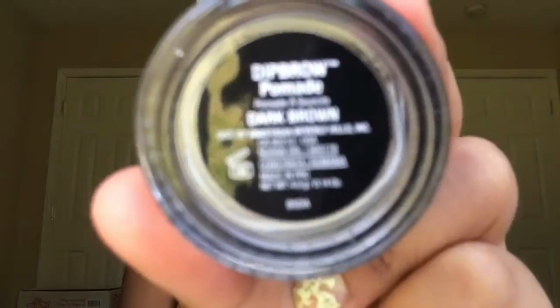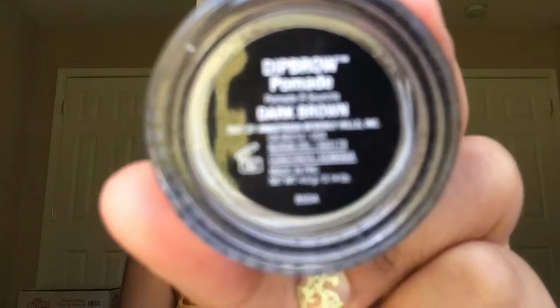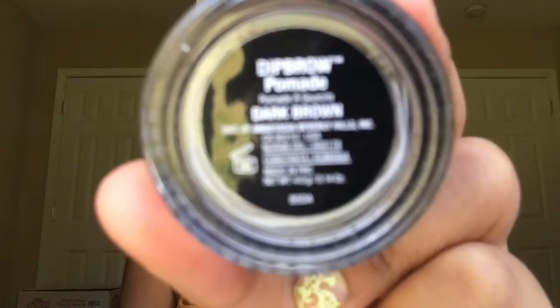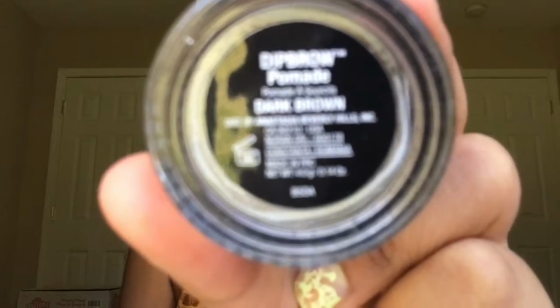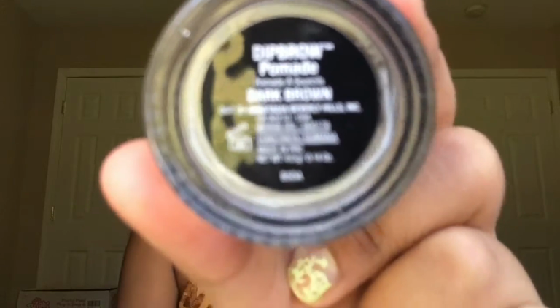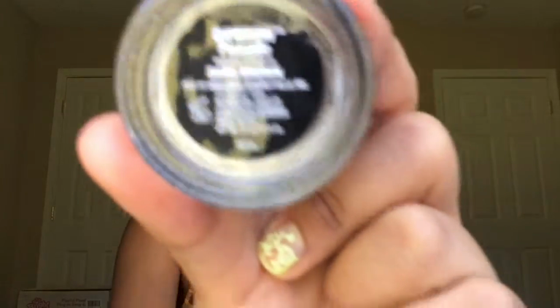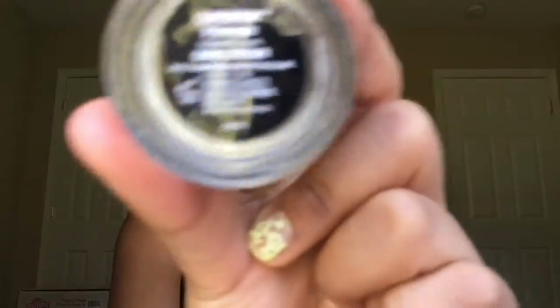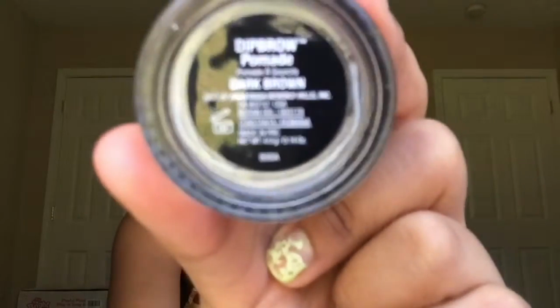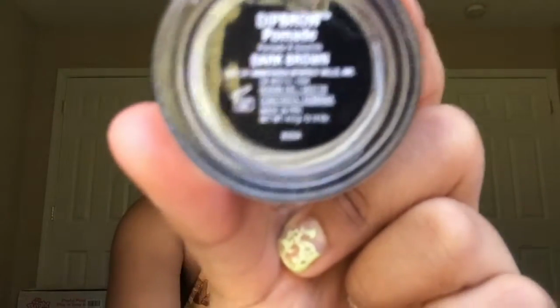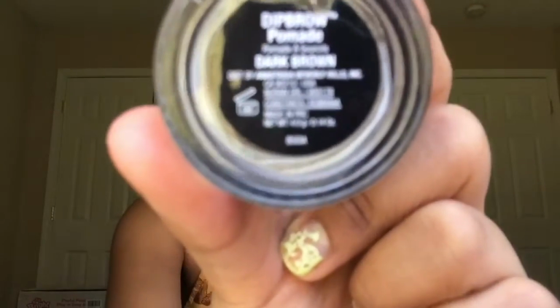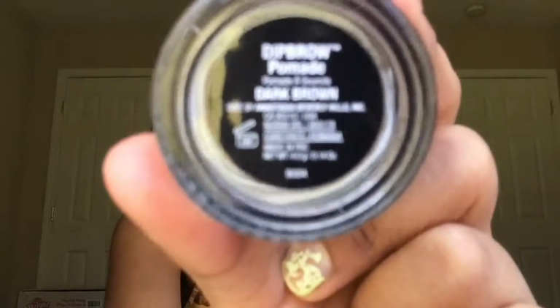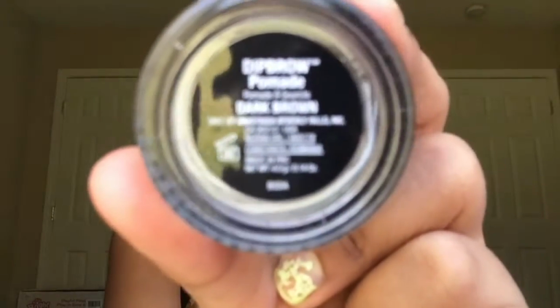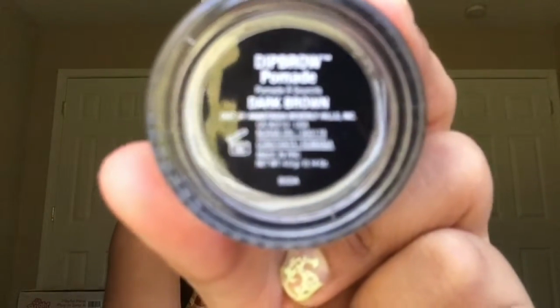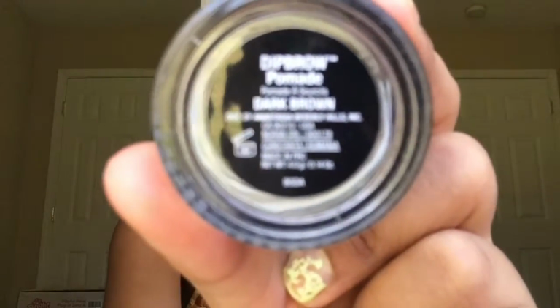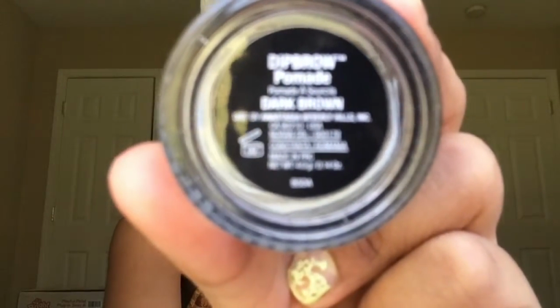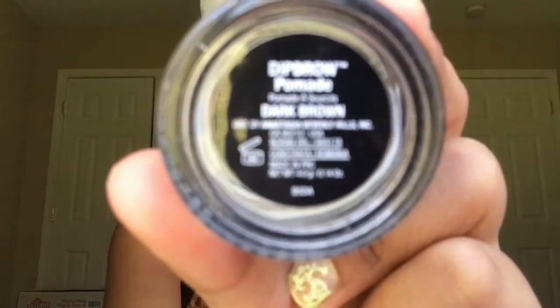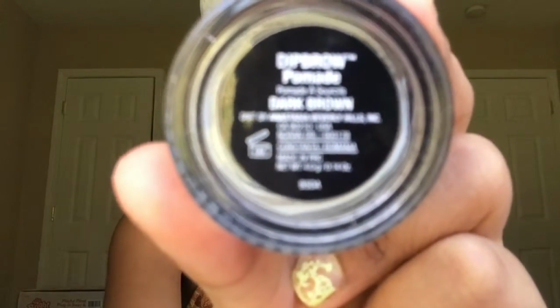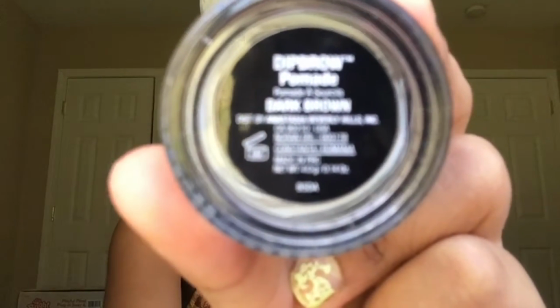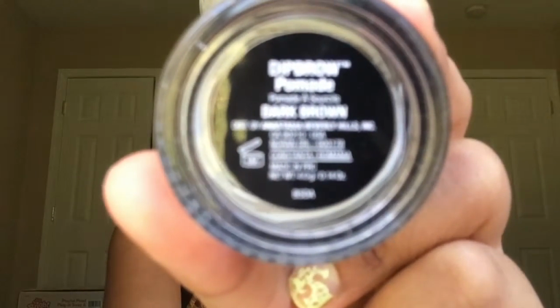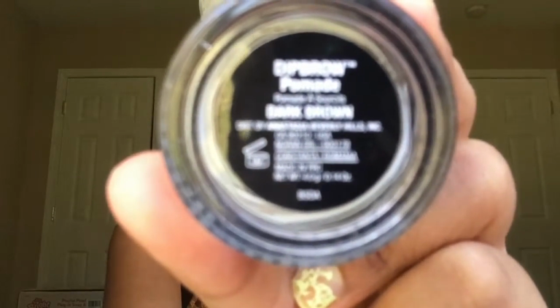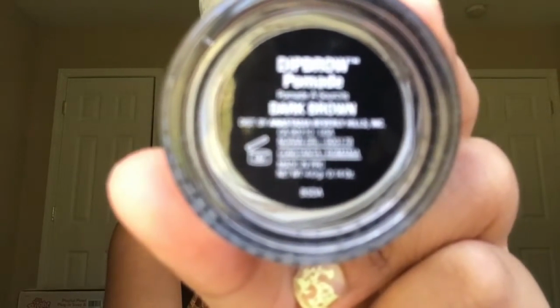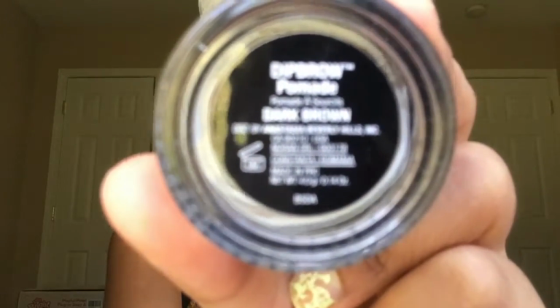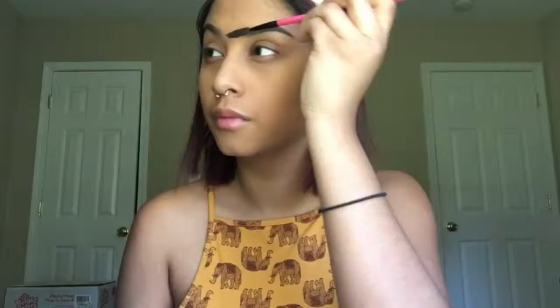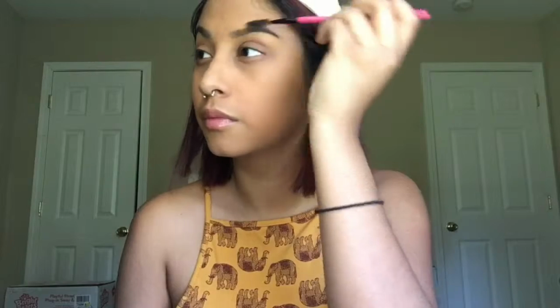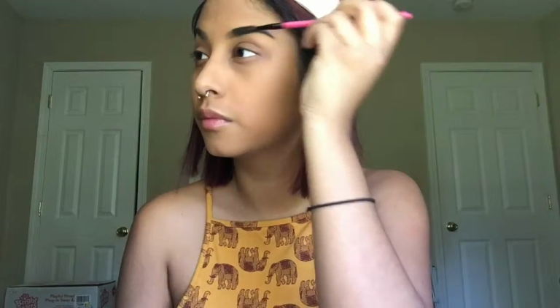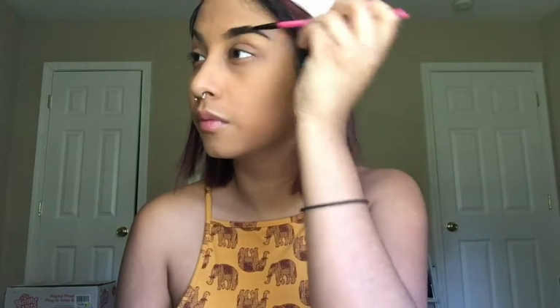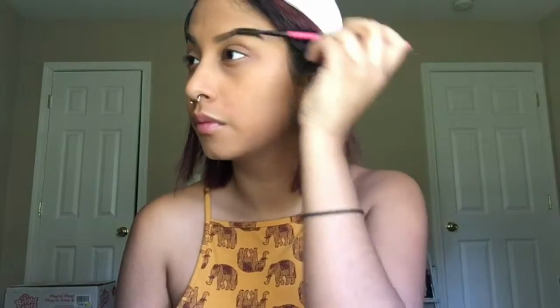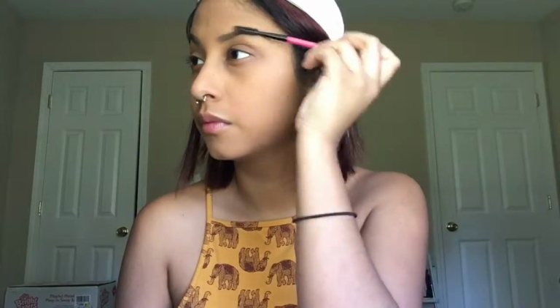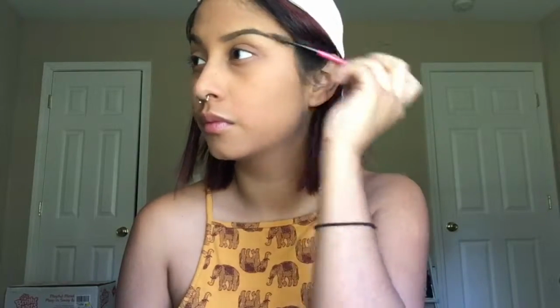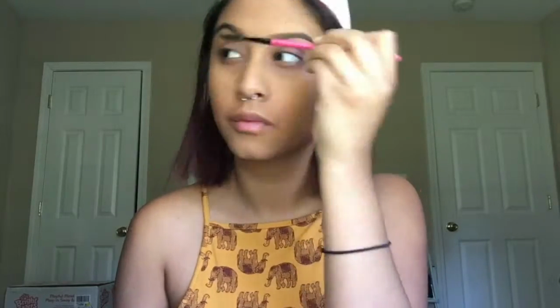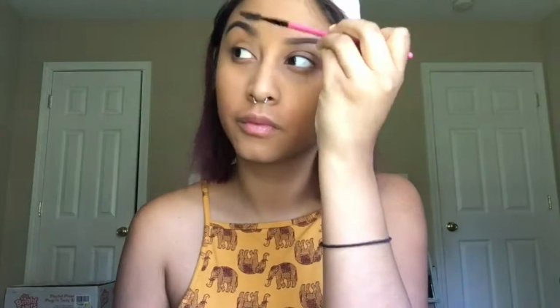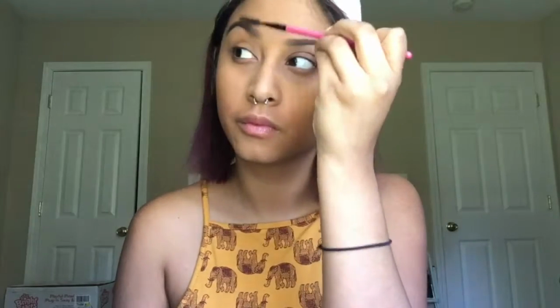Using the Anastasia Dip Brow Pomade in Dark Brown, I'm gonna fill in my eyebrows. And just like that, they're magically done.